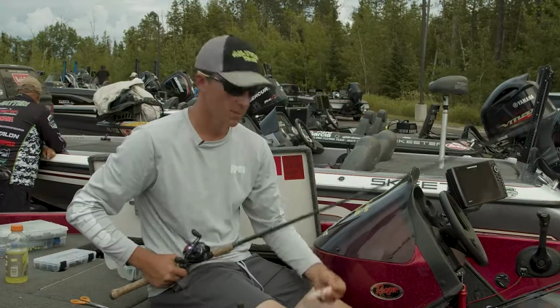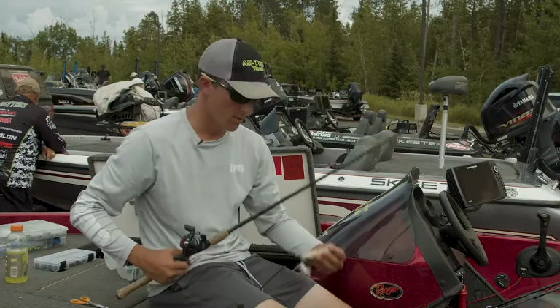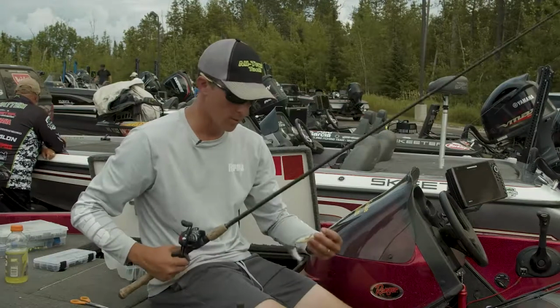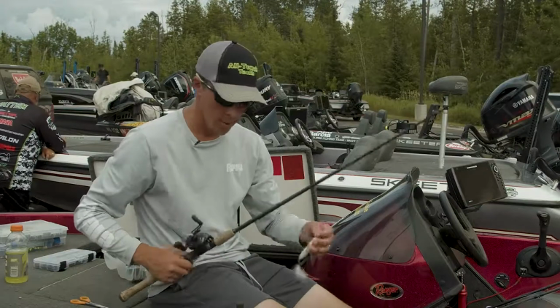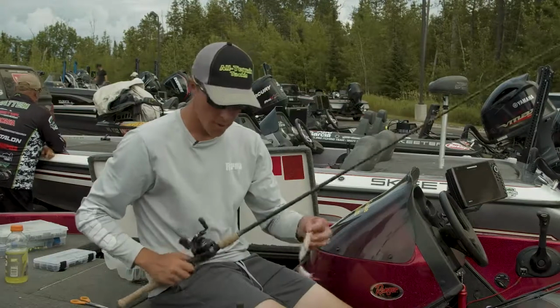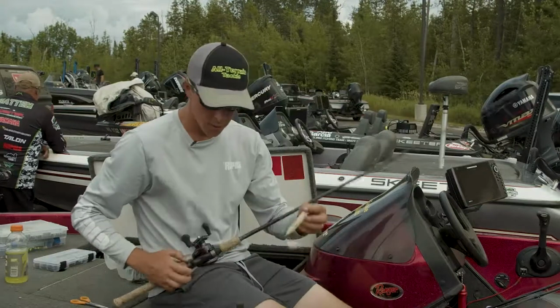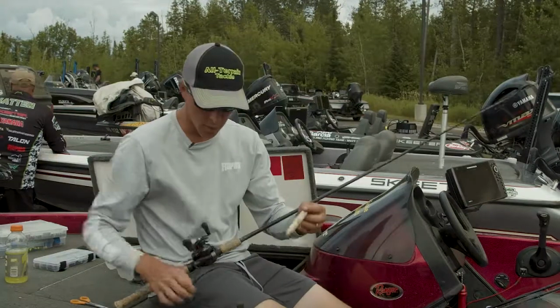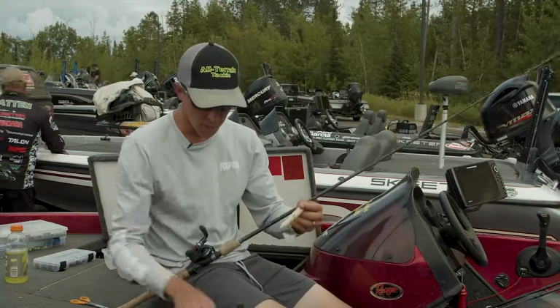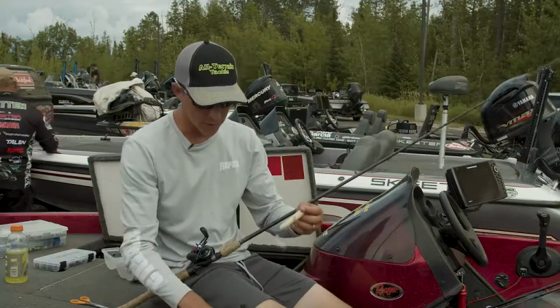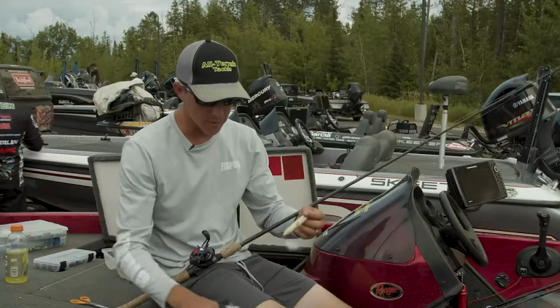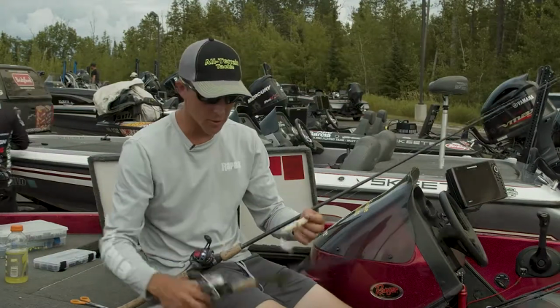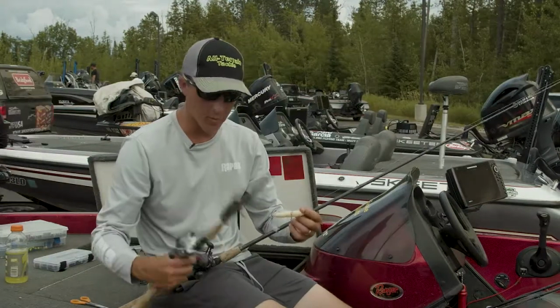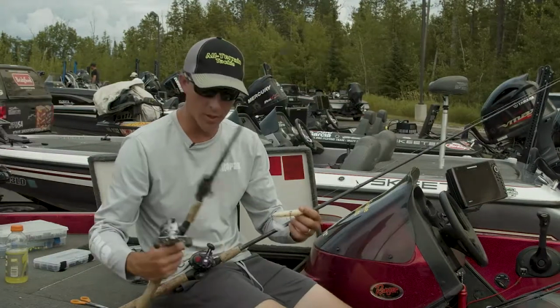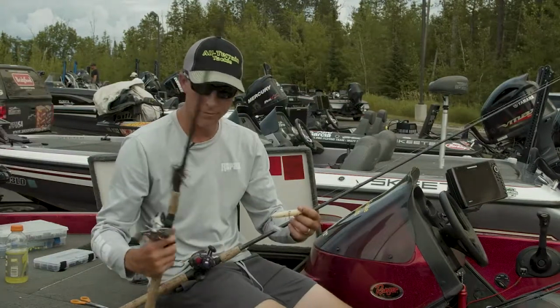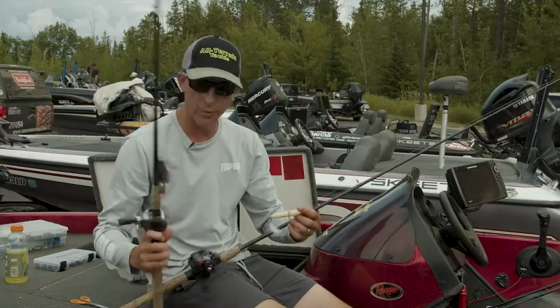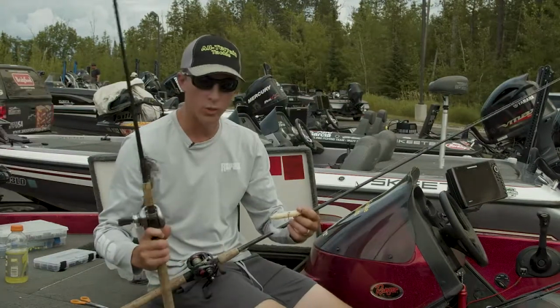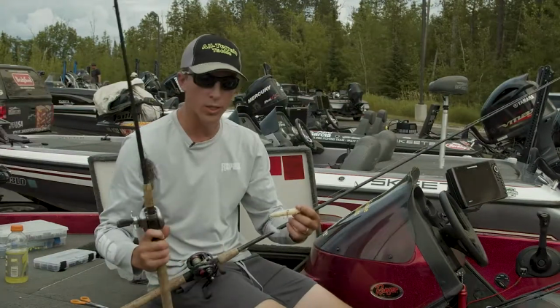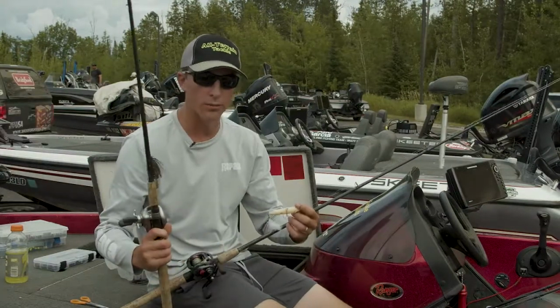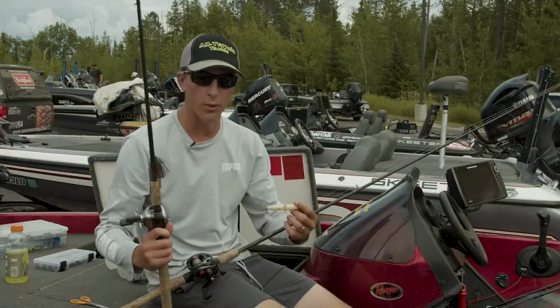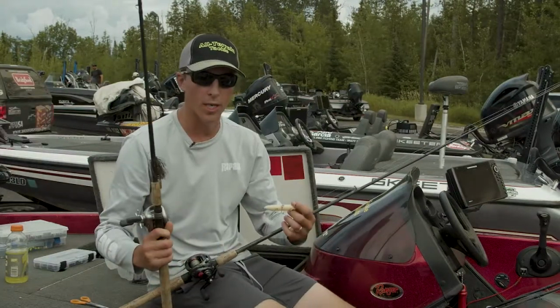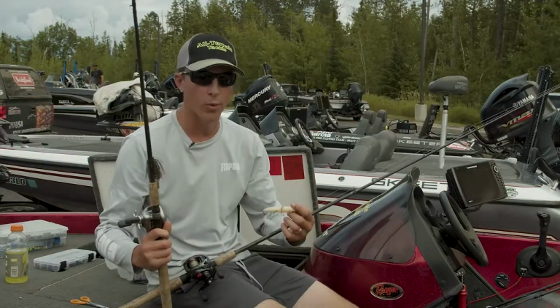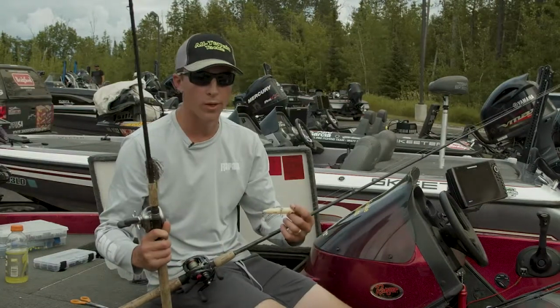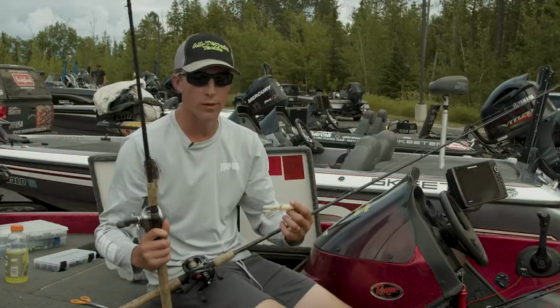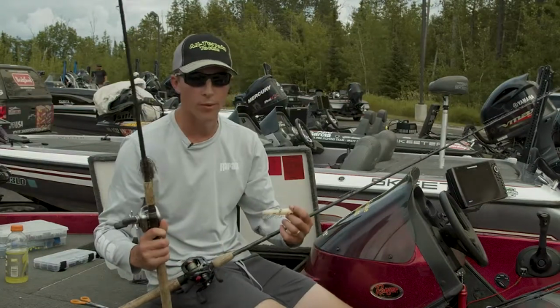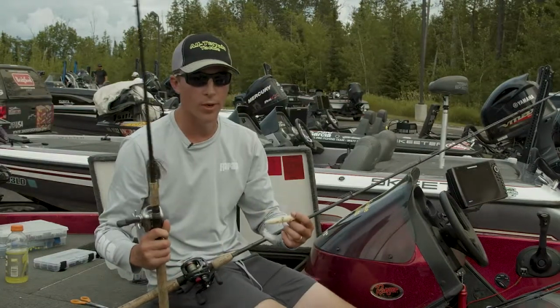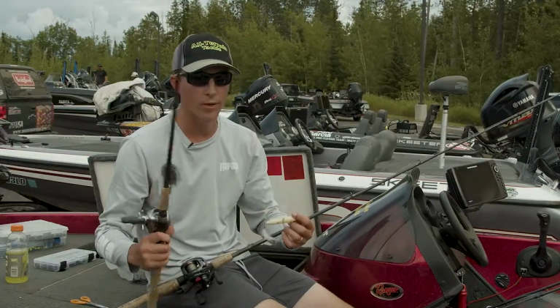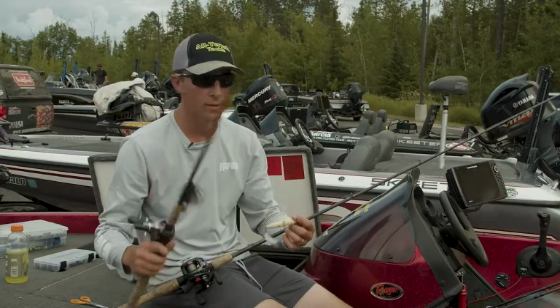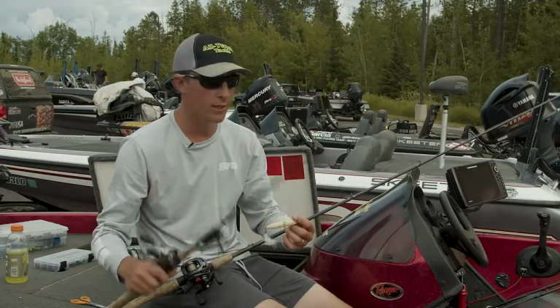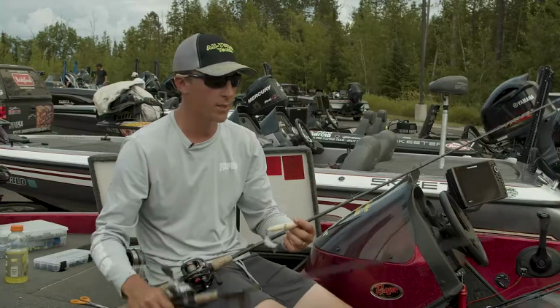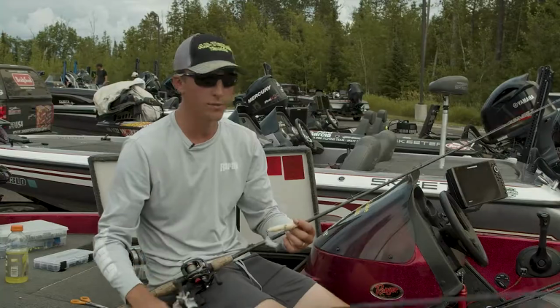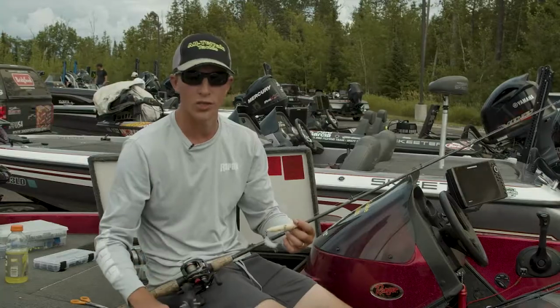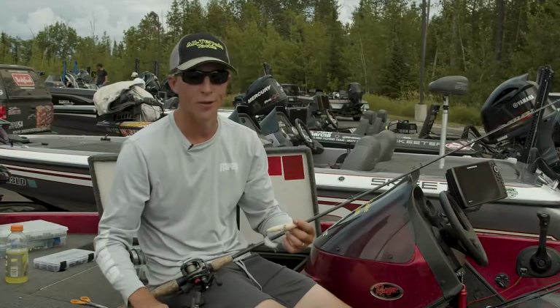So two of my favorite things to do up here: throw a jig, throw a topwater, cover water and fish shallow.